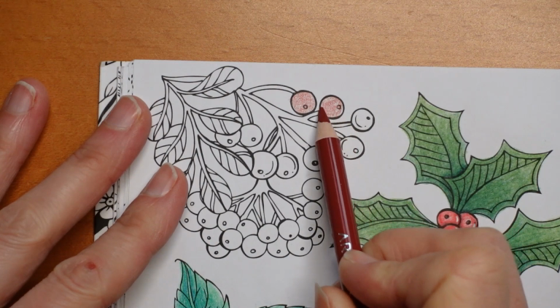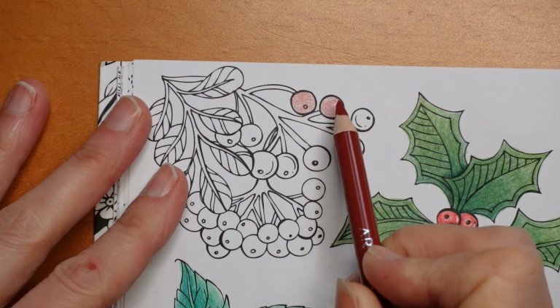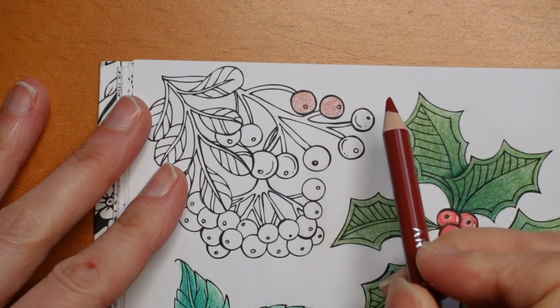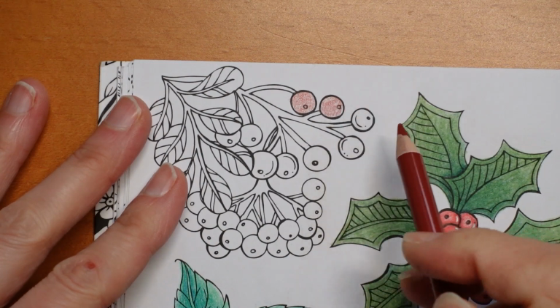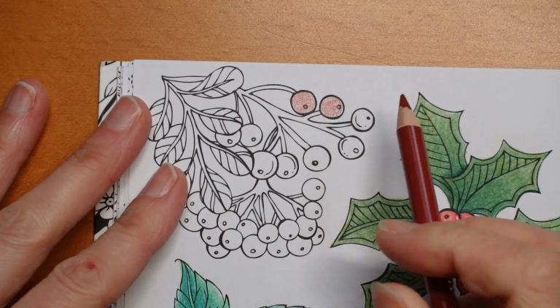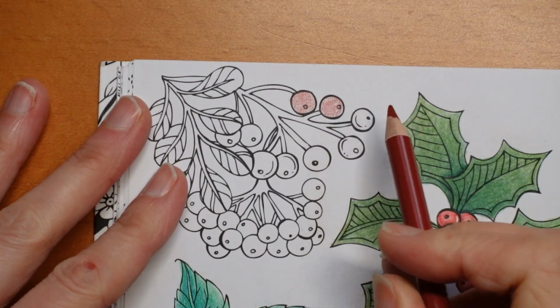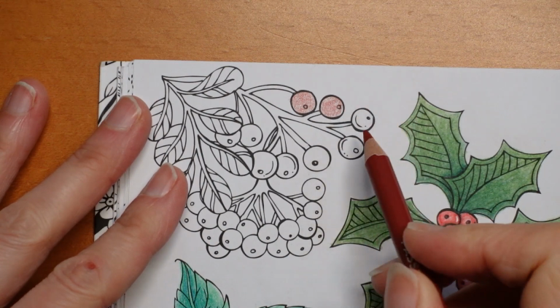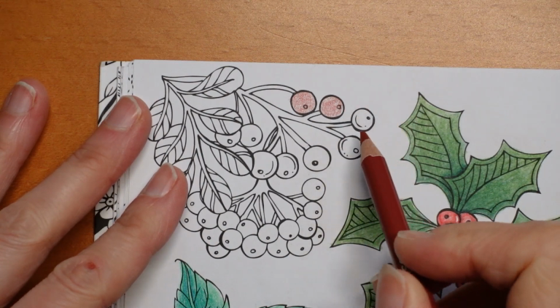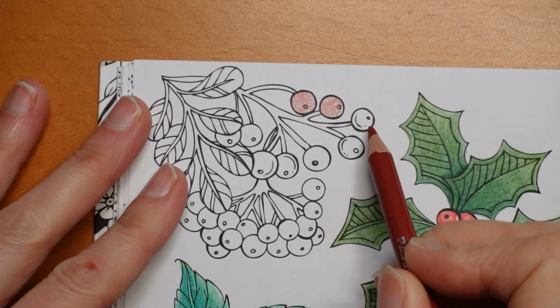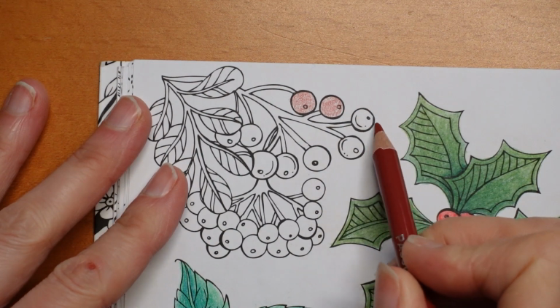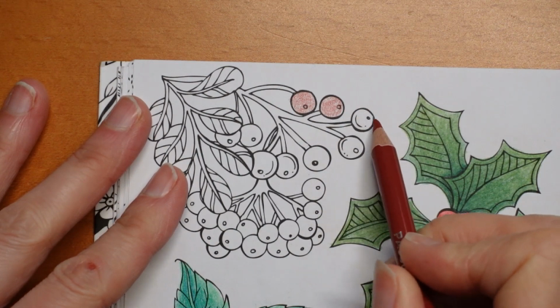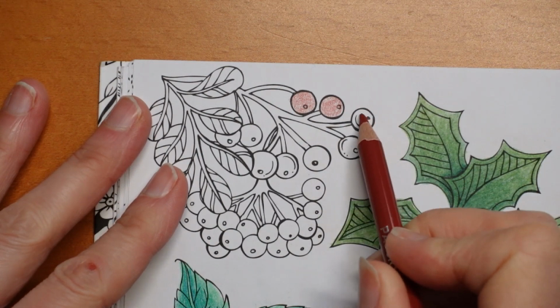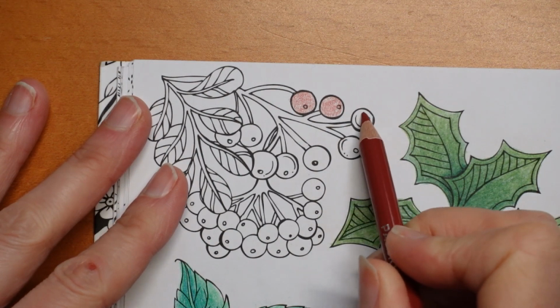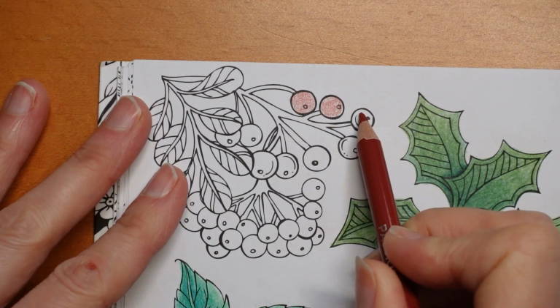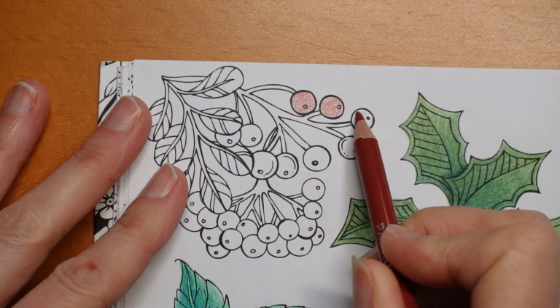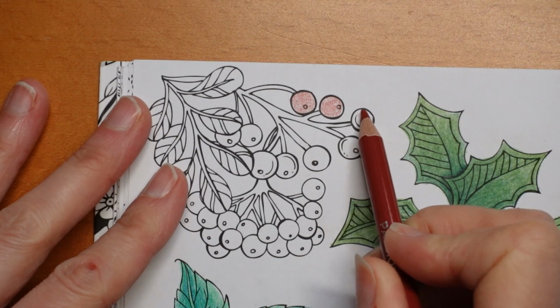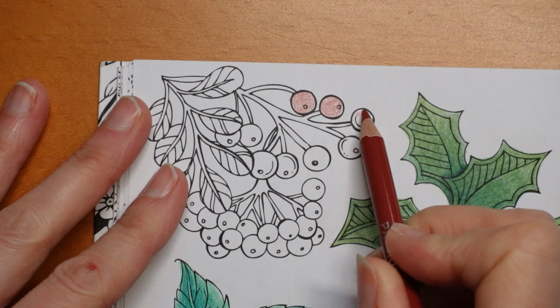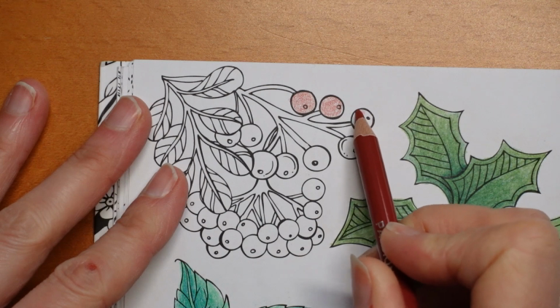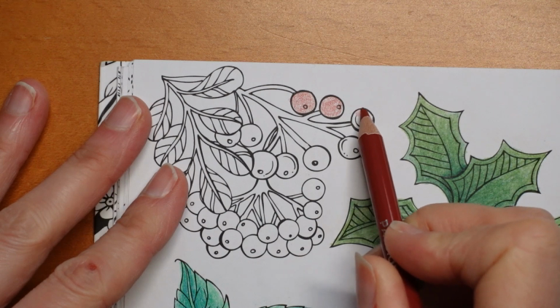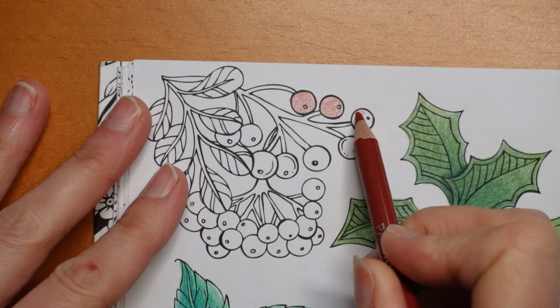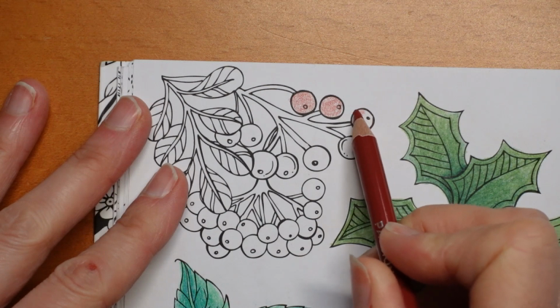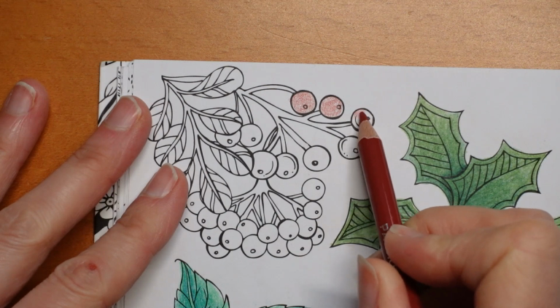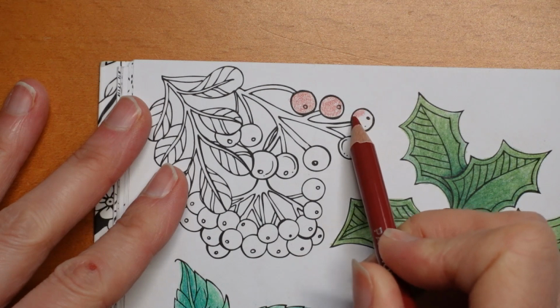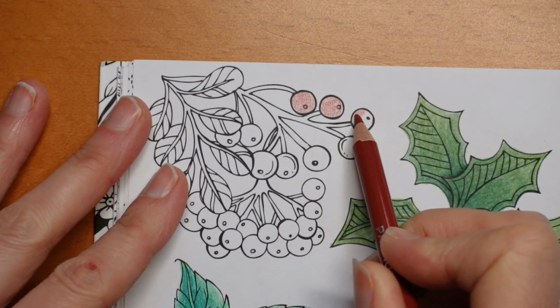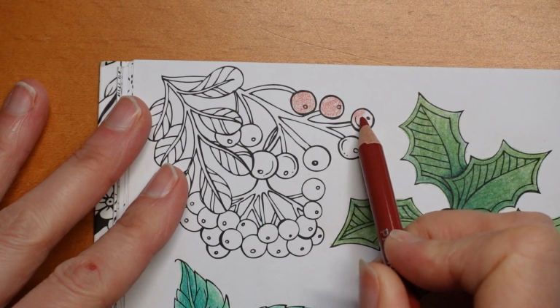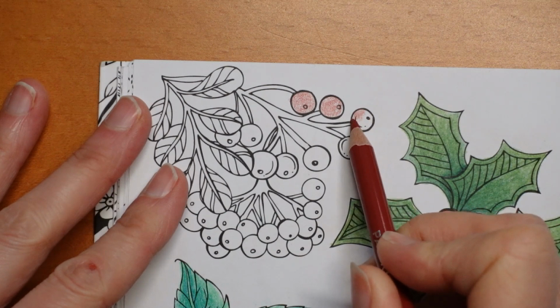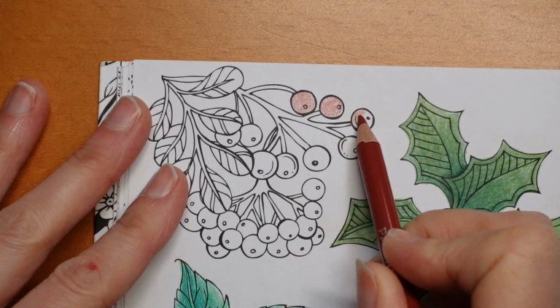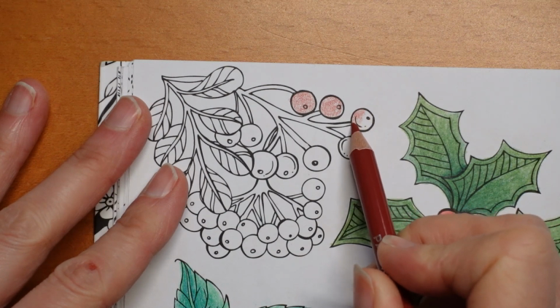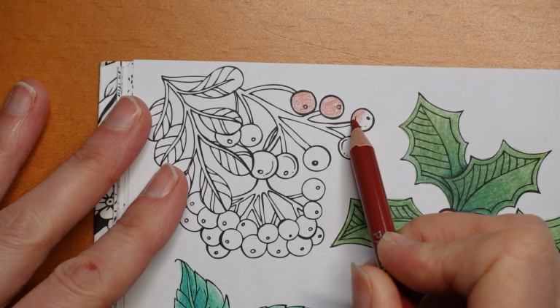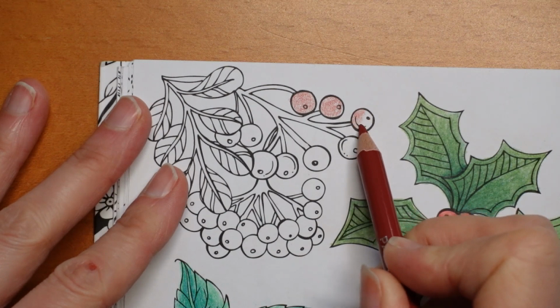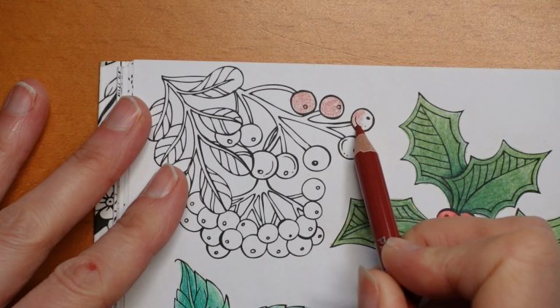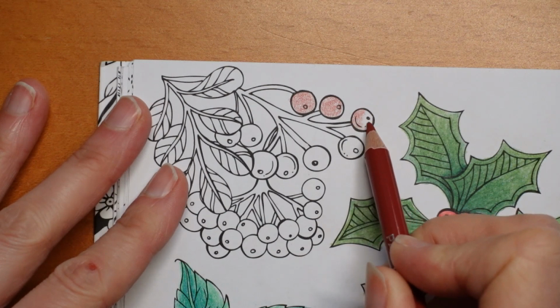They can actually be quite purpley red, so I might use a few other colours too.